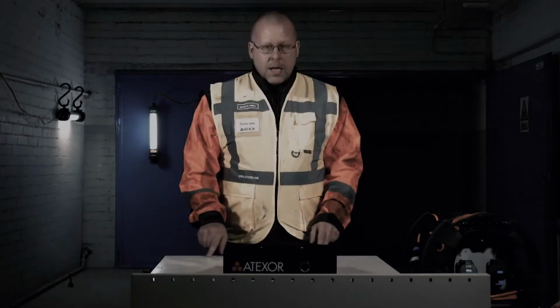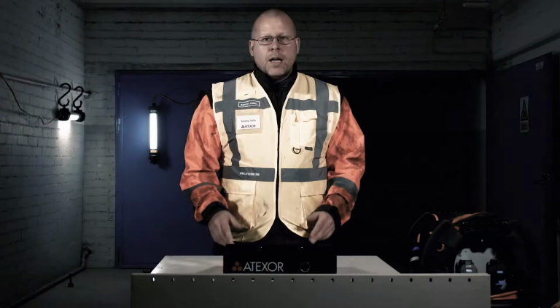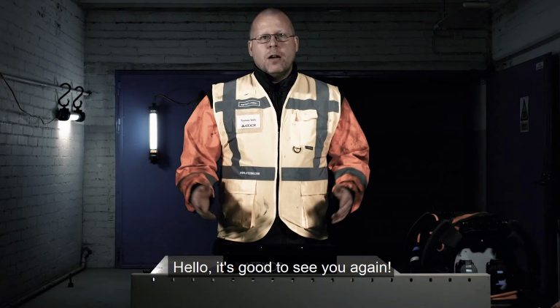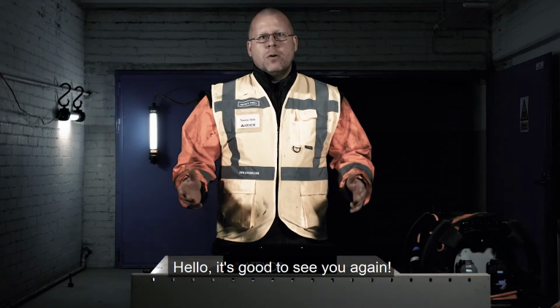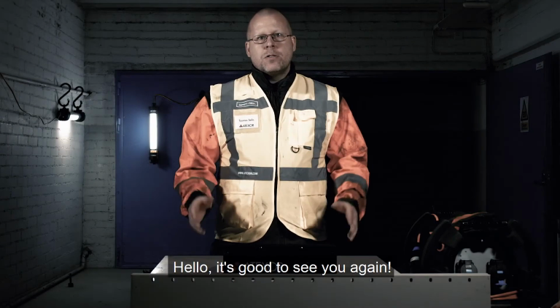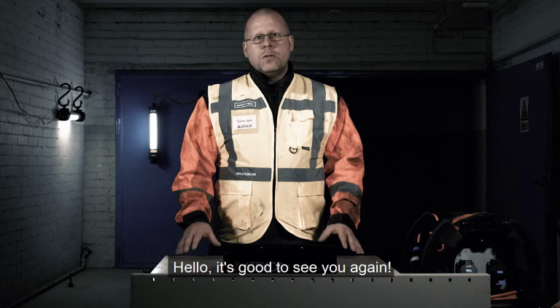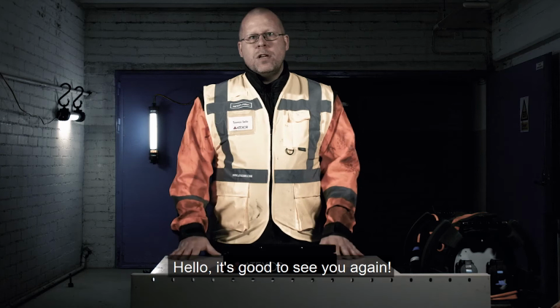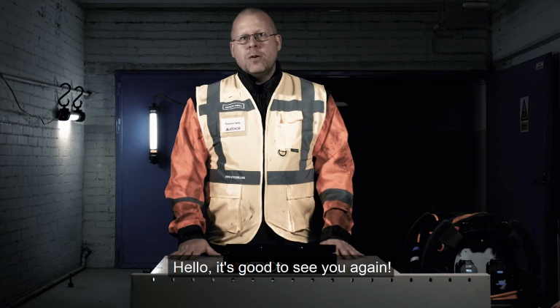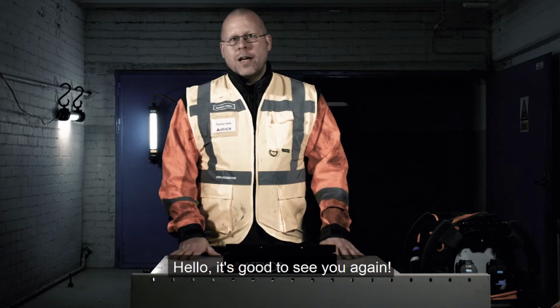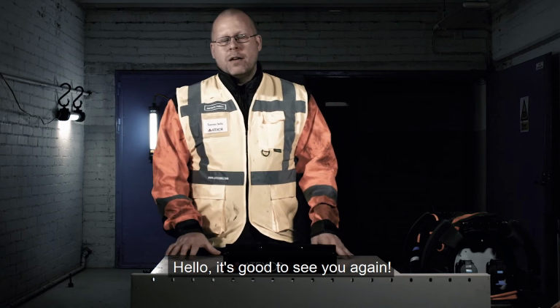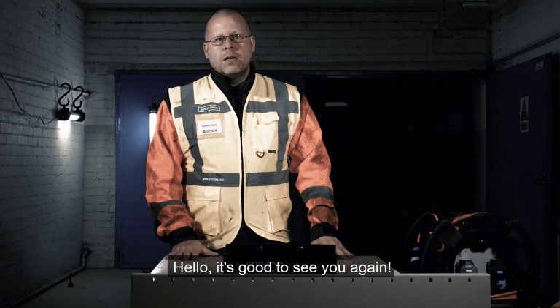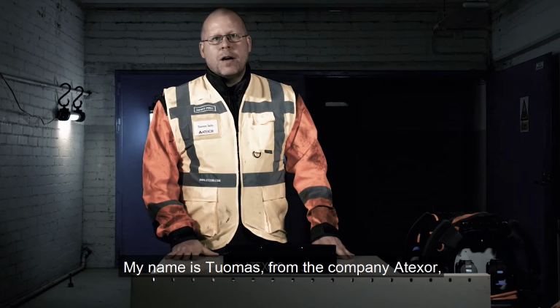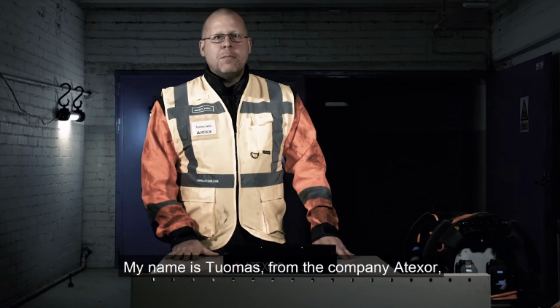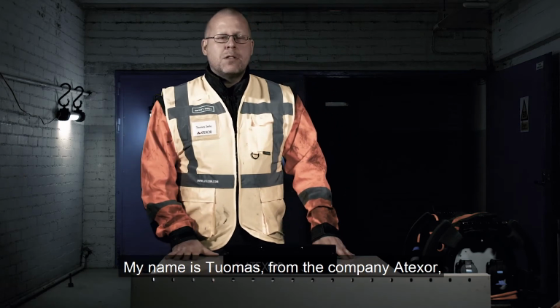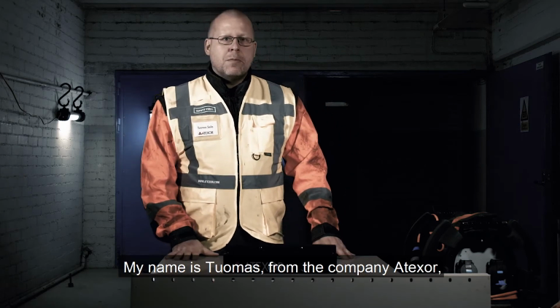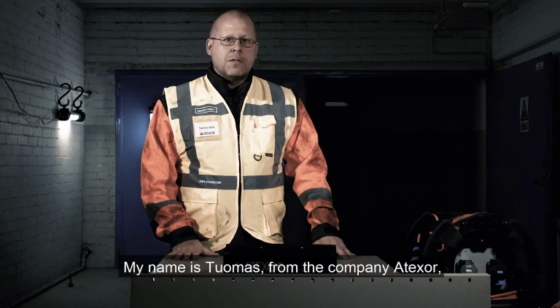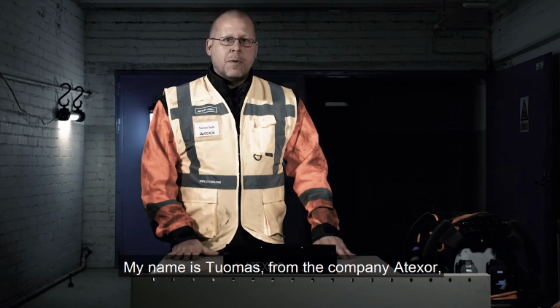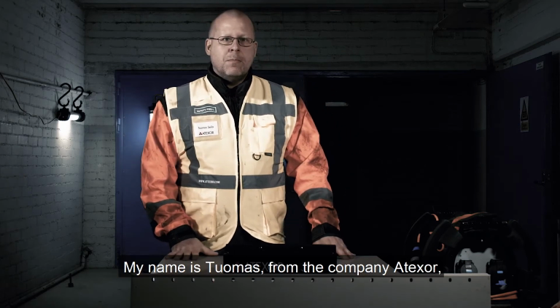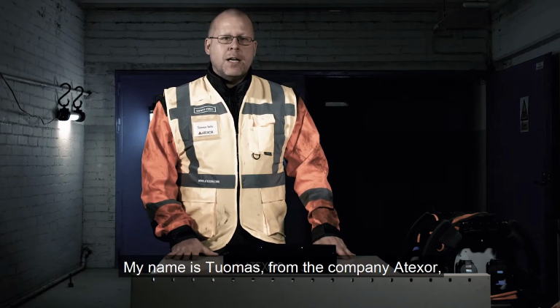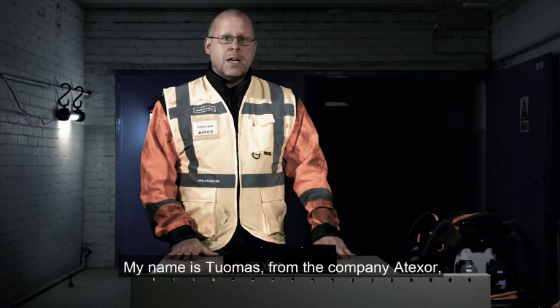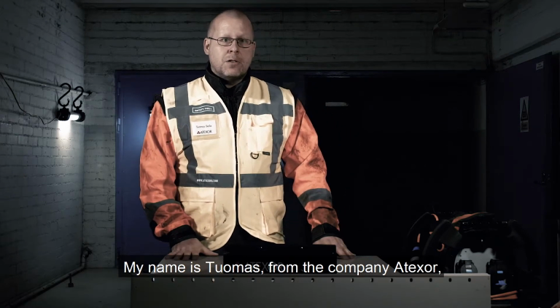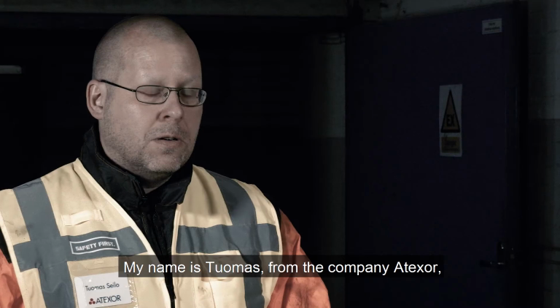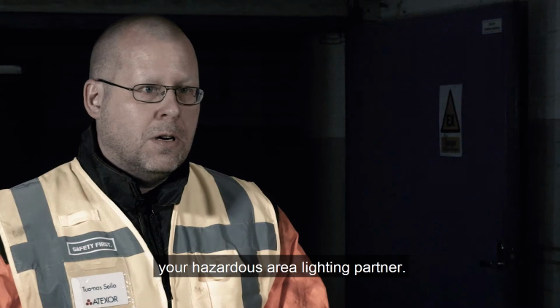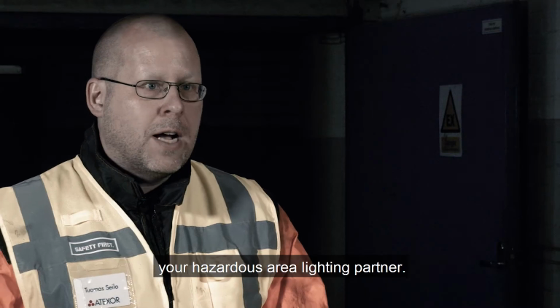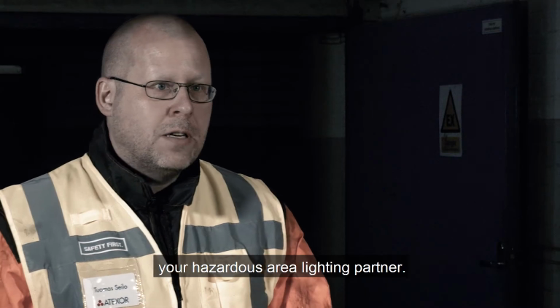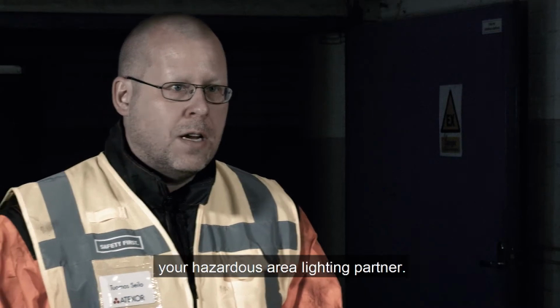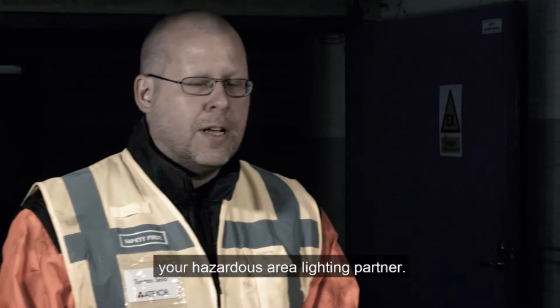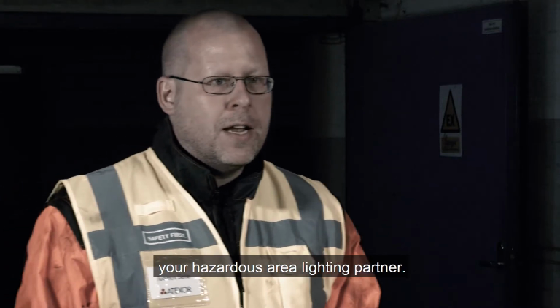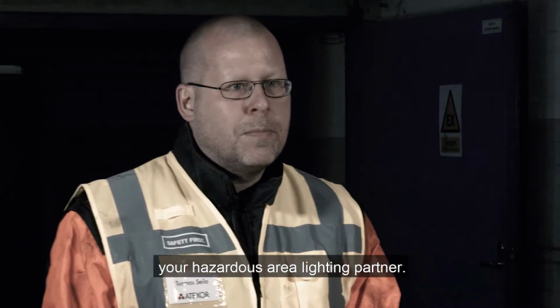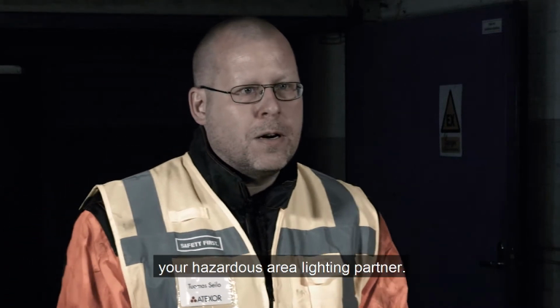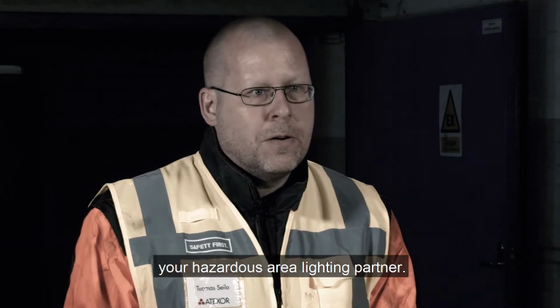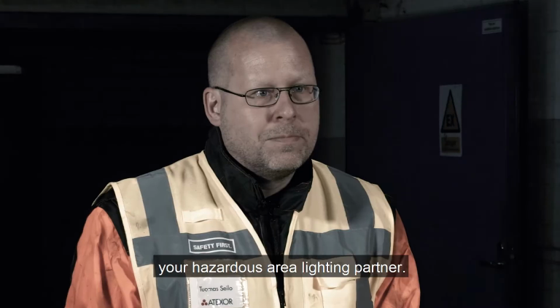Hello, it's good to see you again. My name is Thomas from company Atexur, your hazardous area lighting partner.